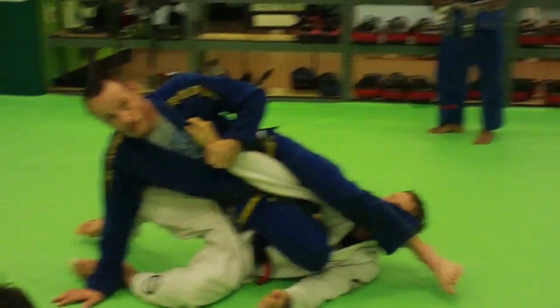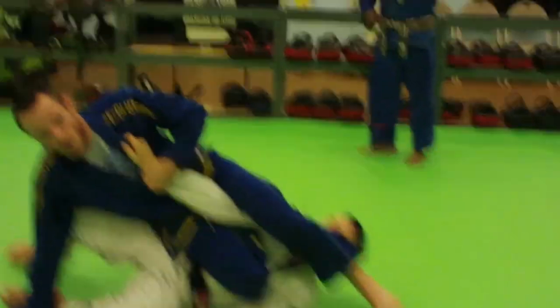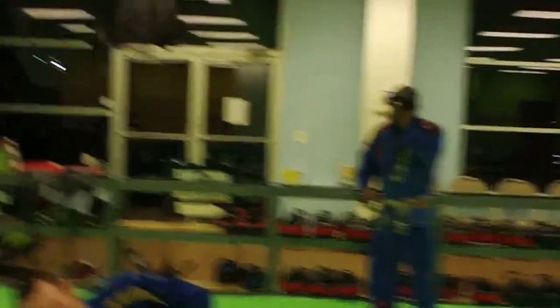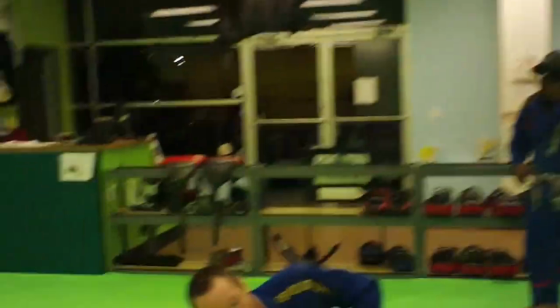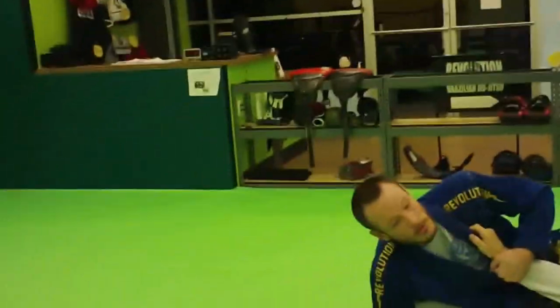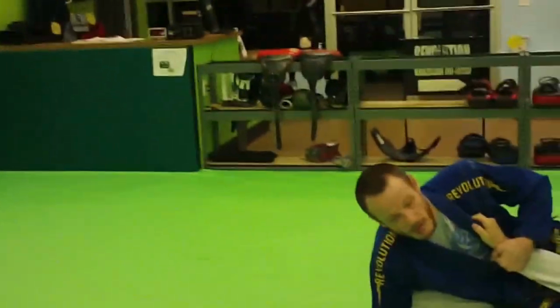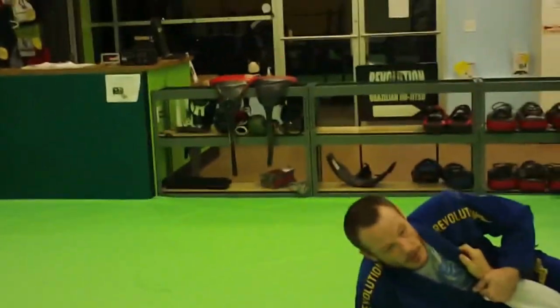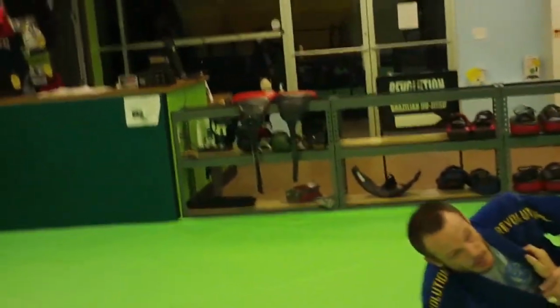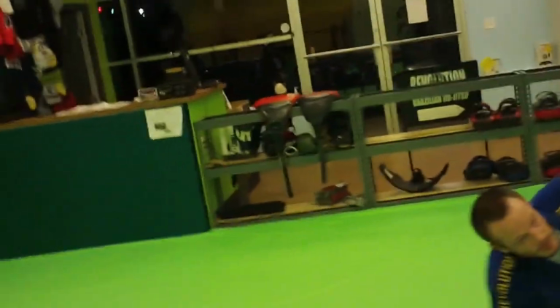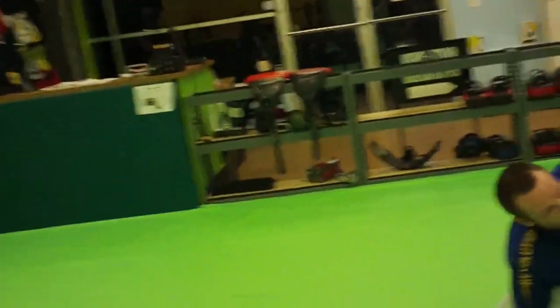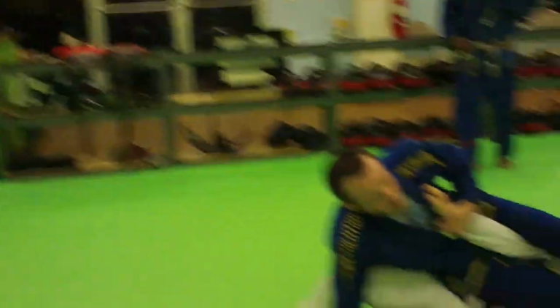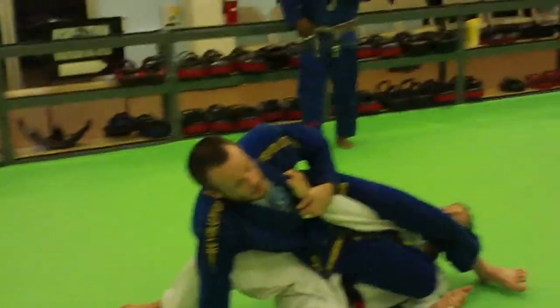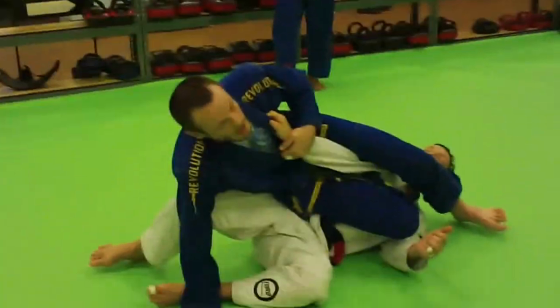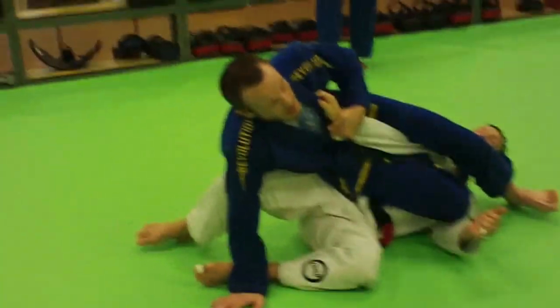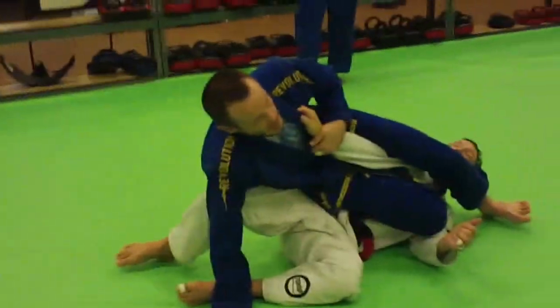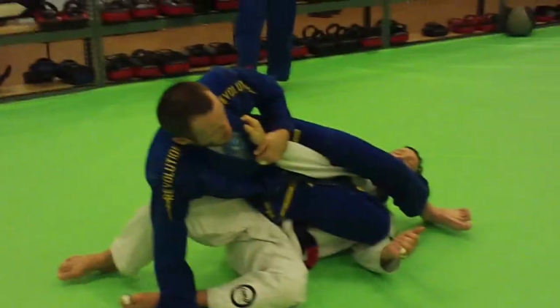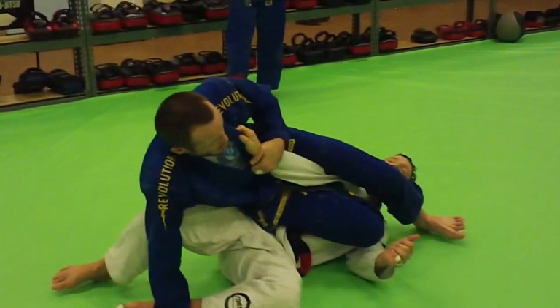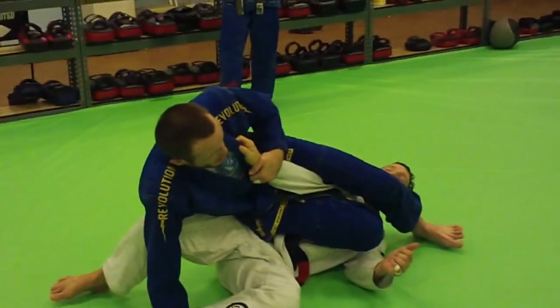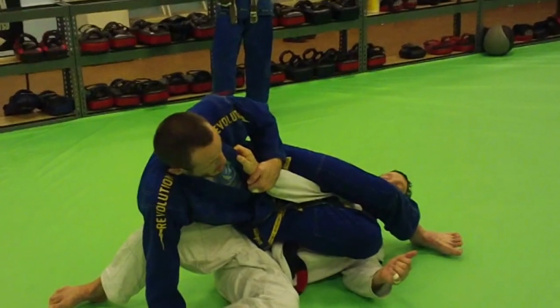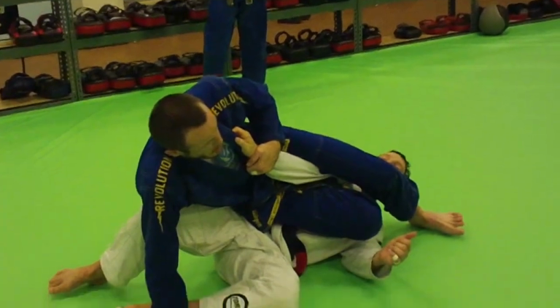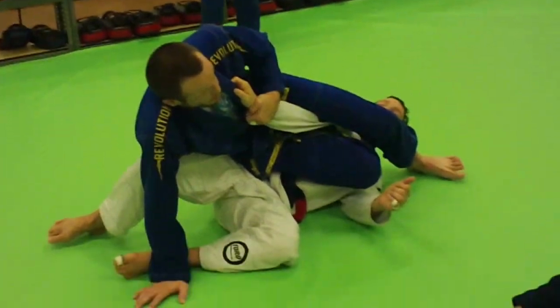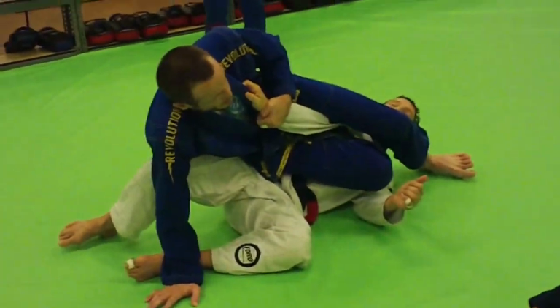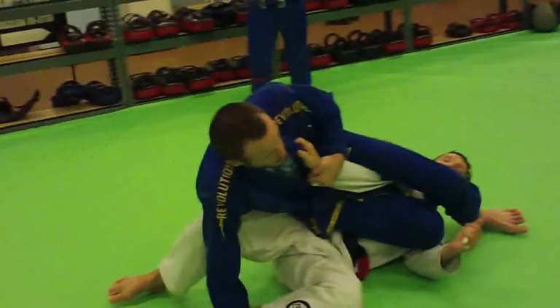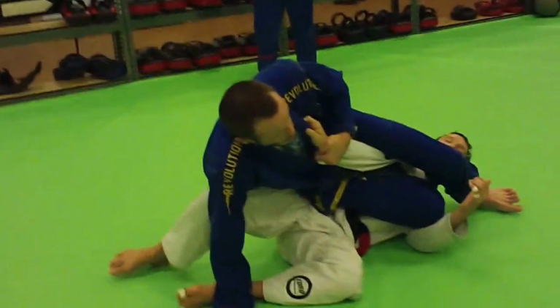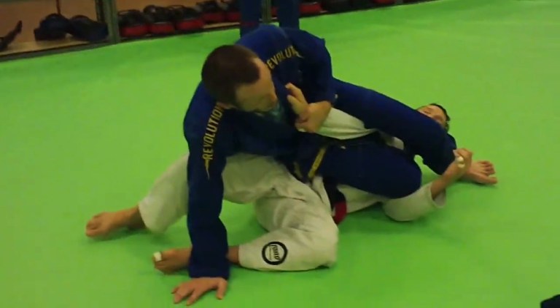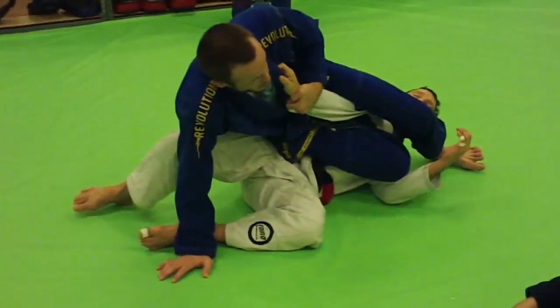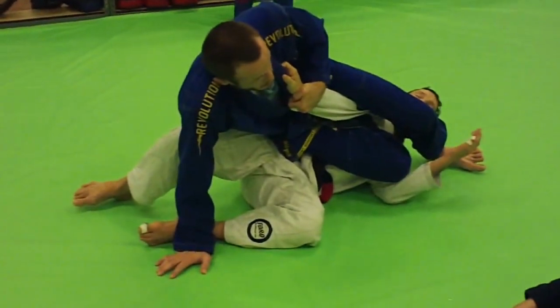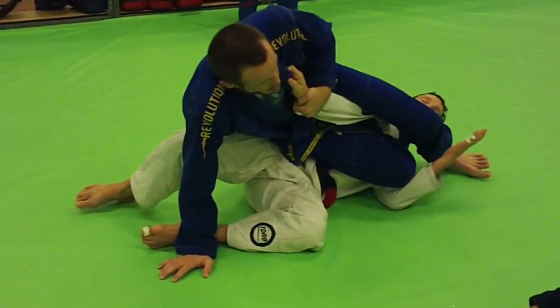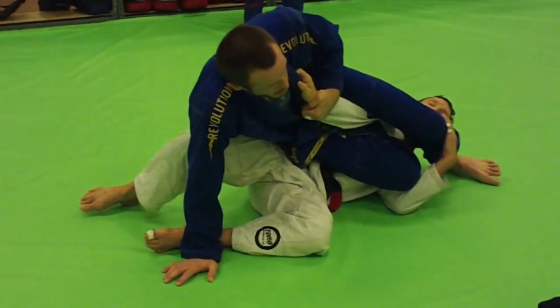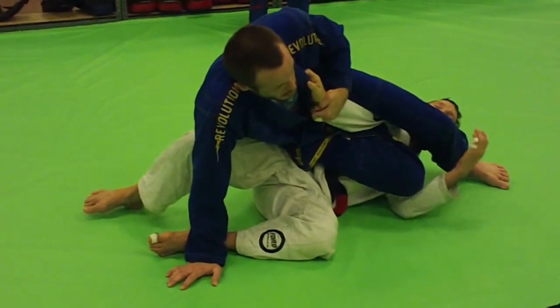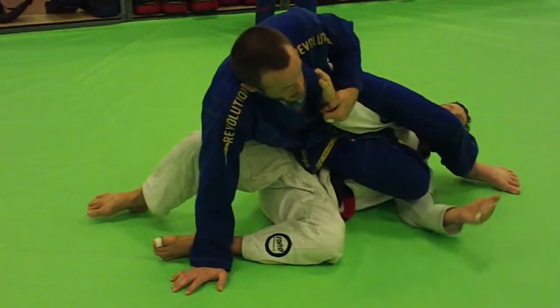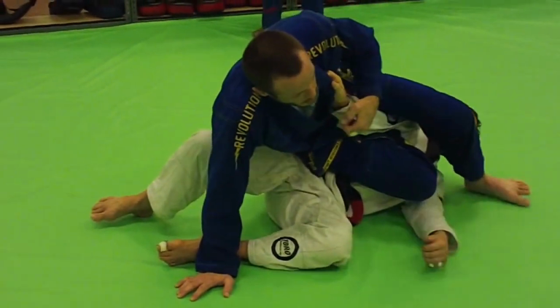Once we get here, if you guys are in good position, just finish it like this — knees tight, hips towards slowly.